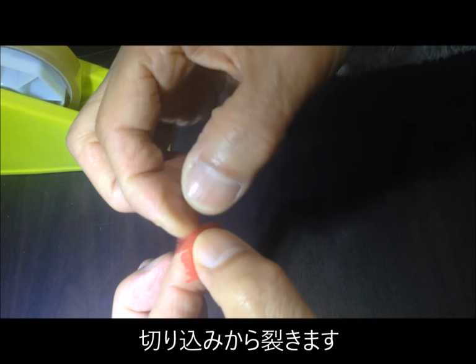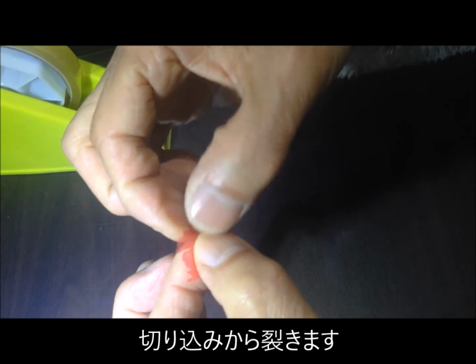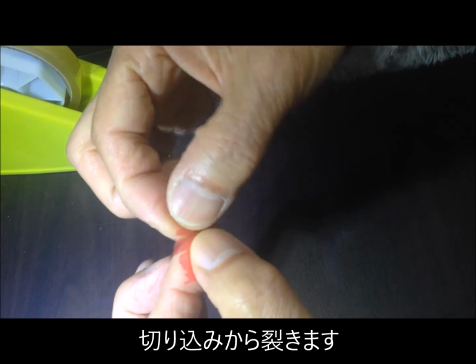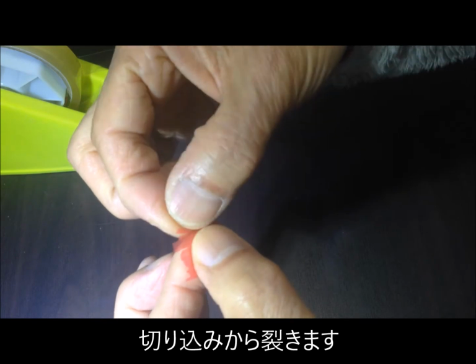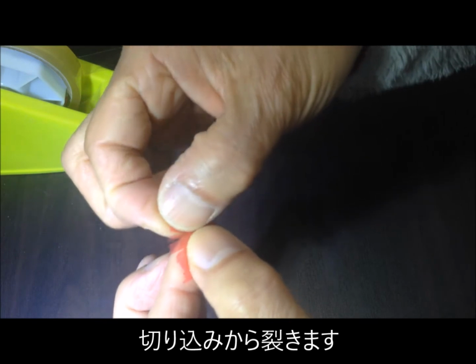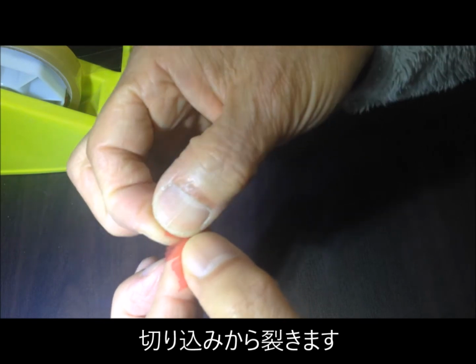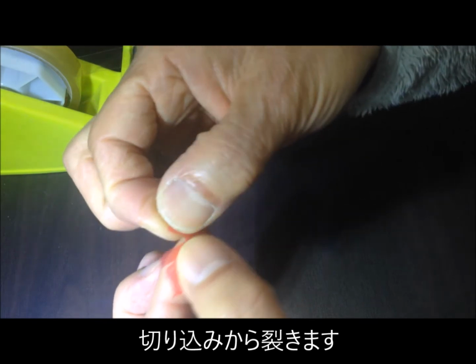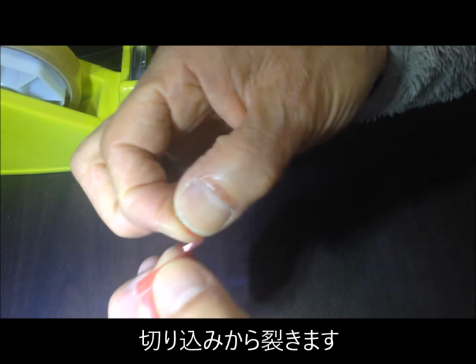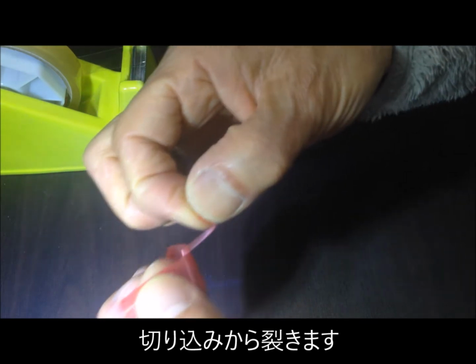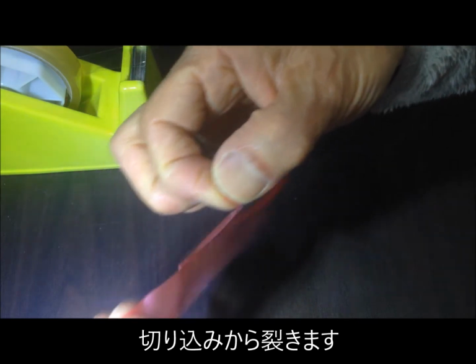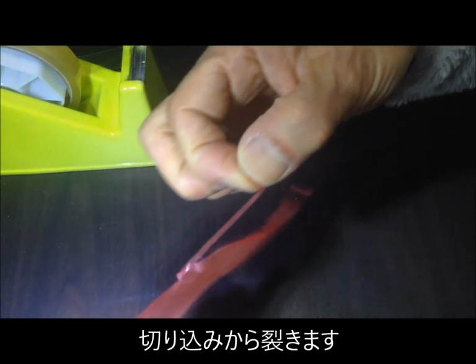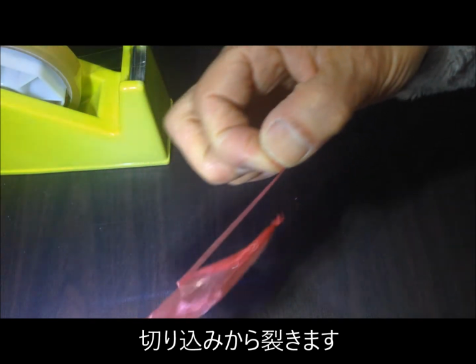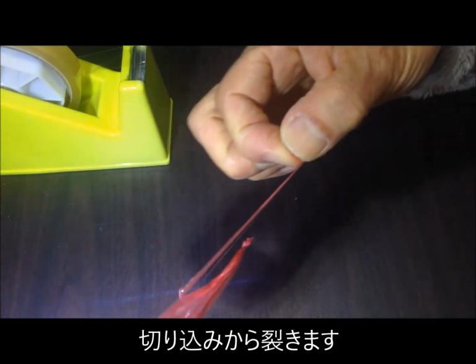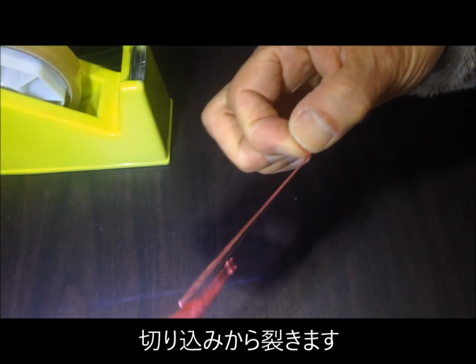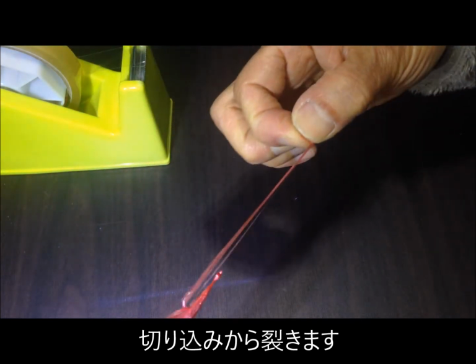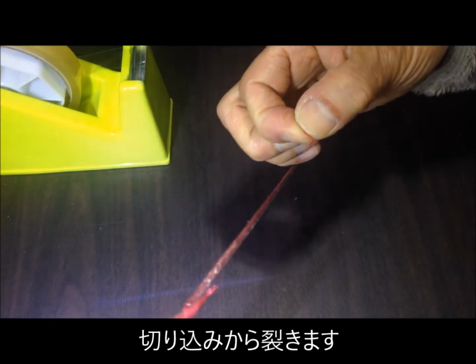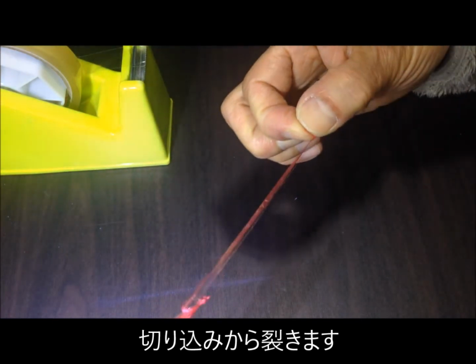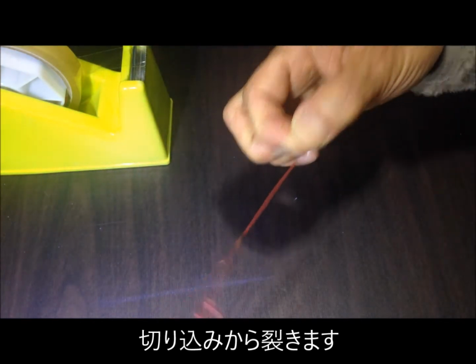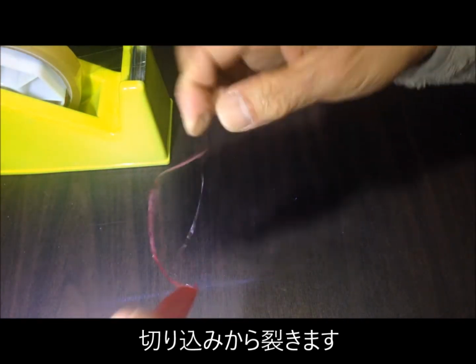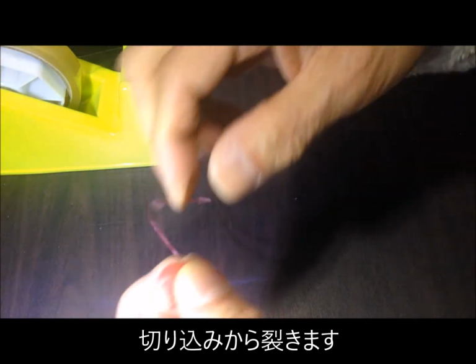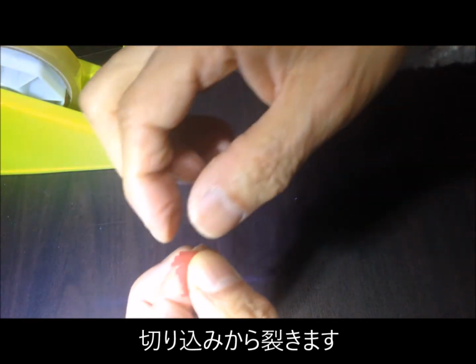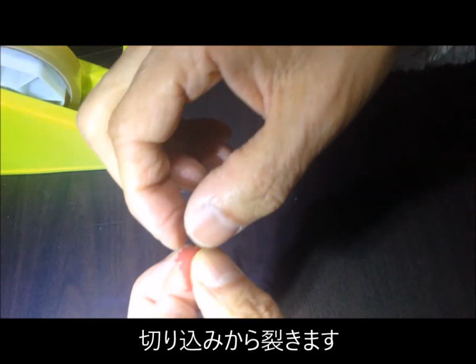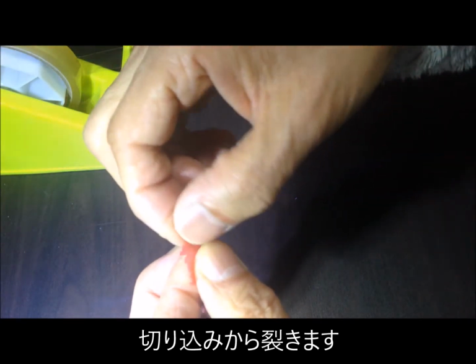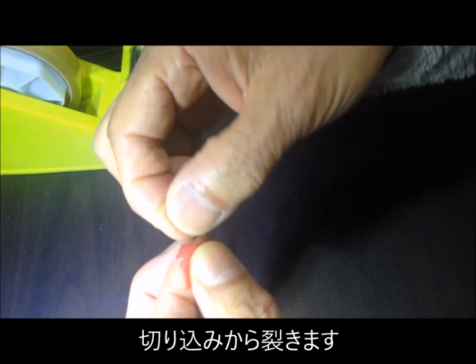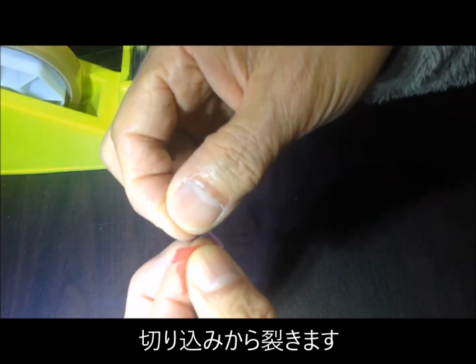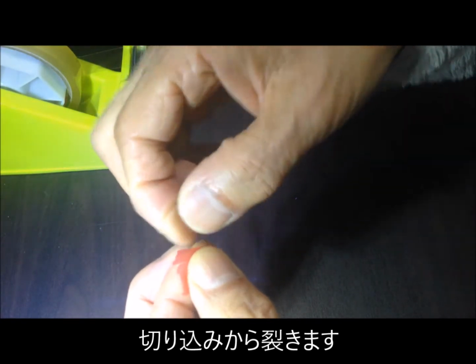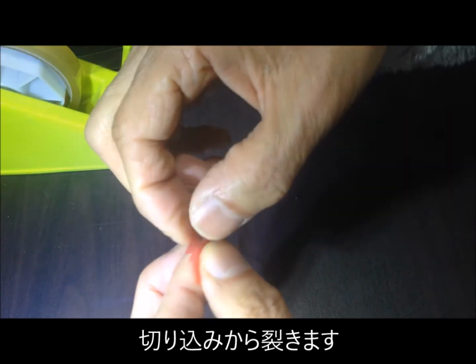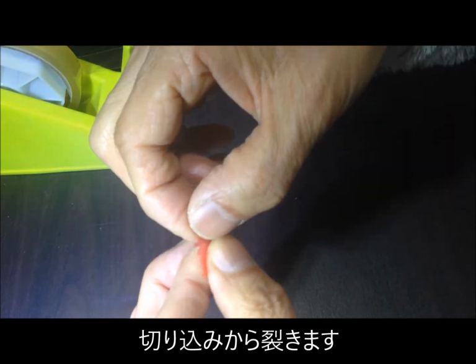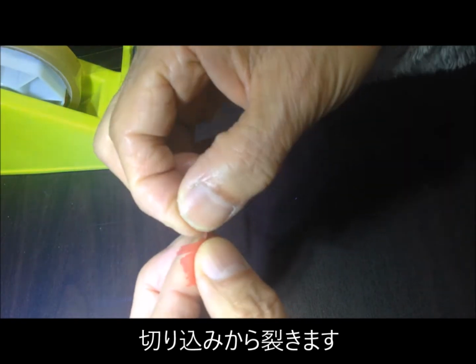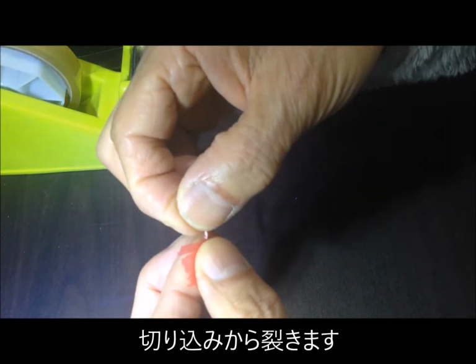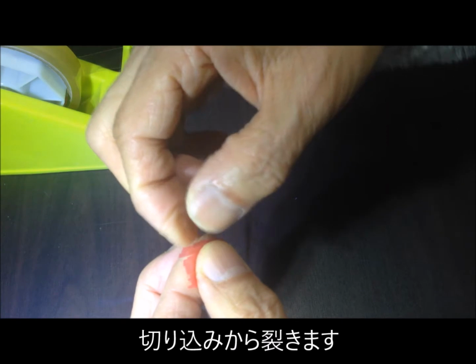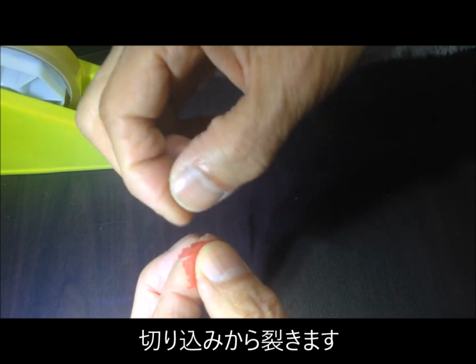そして、これを裂きます。はい。こんな感じになりますね。(Then we split this. Yes. This is how it turns out.)